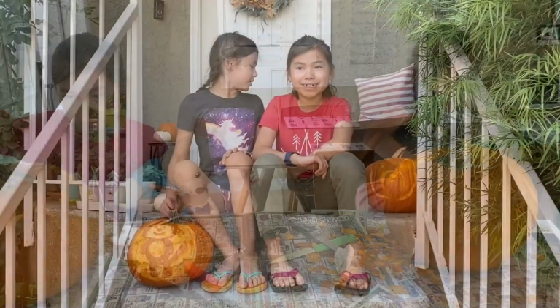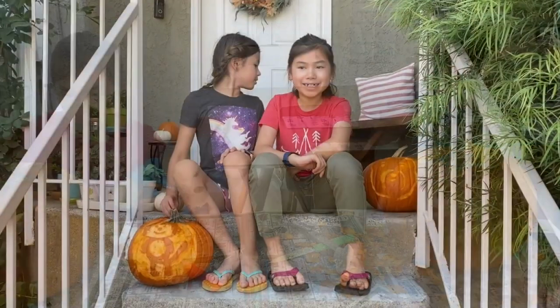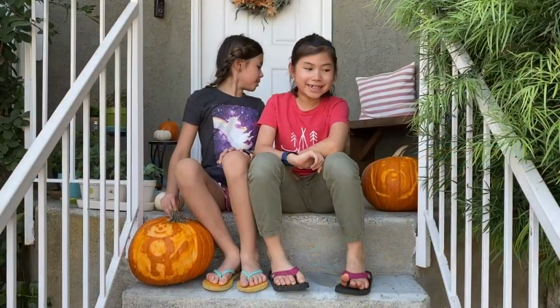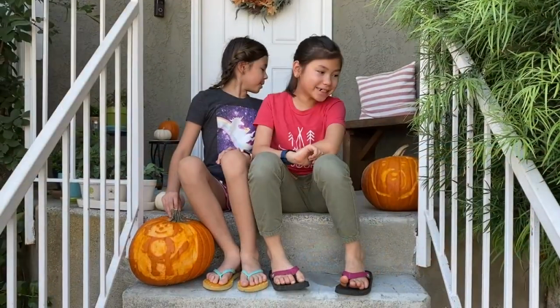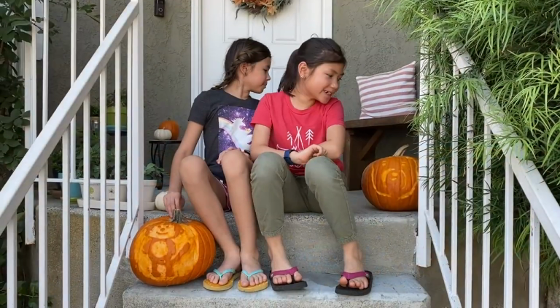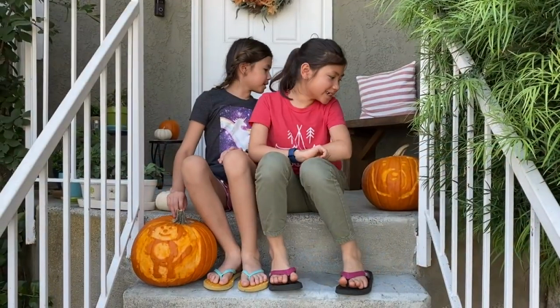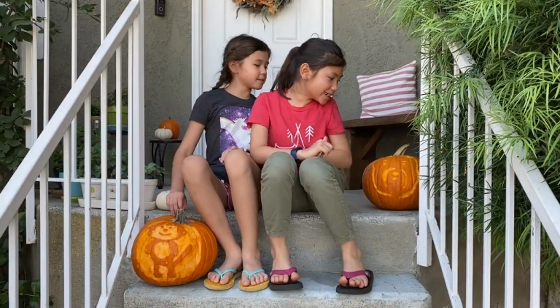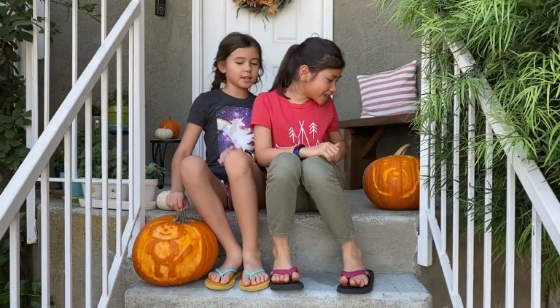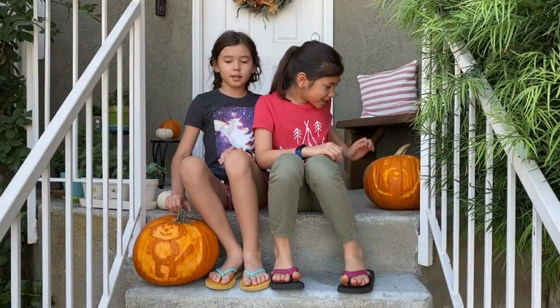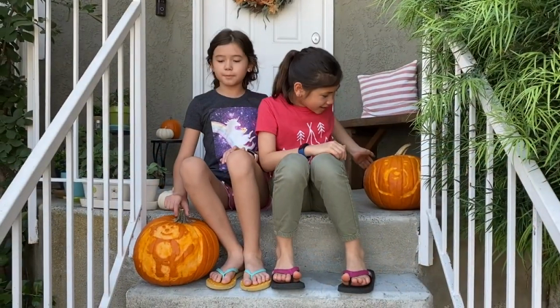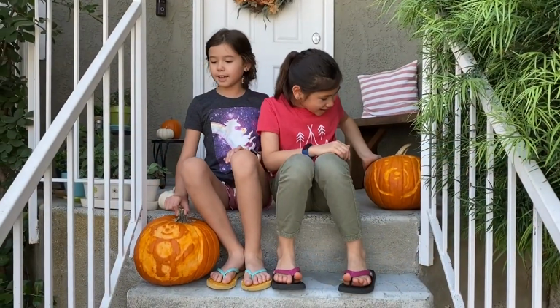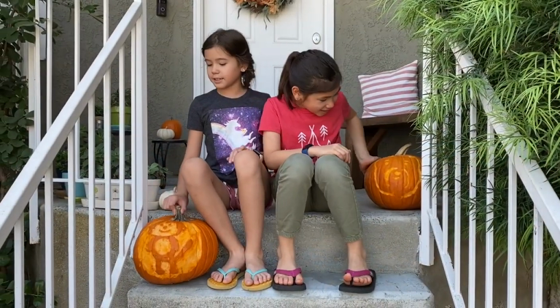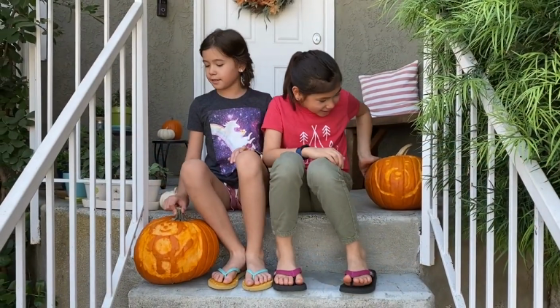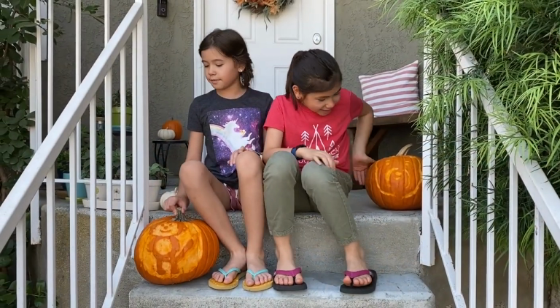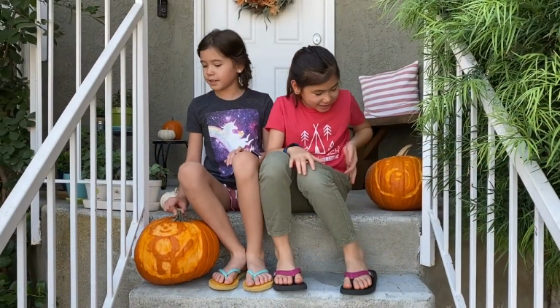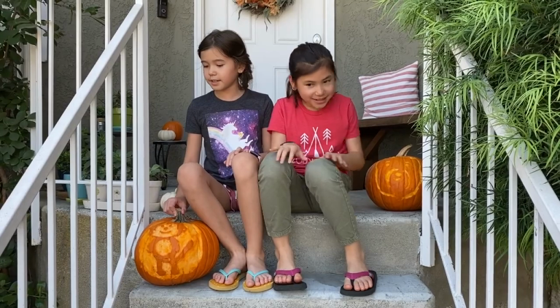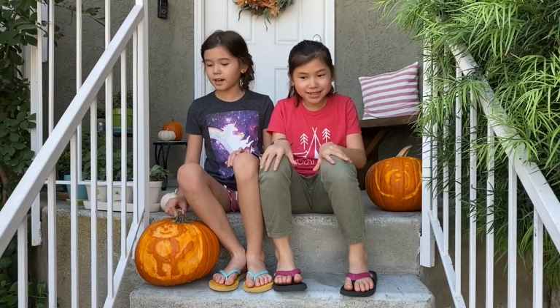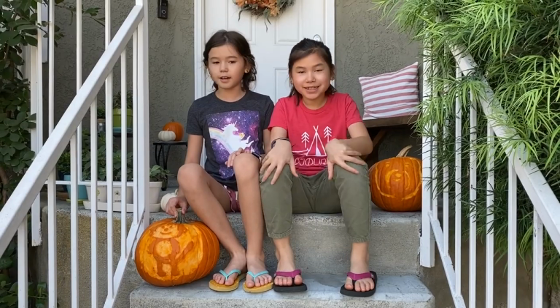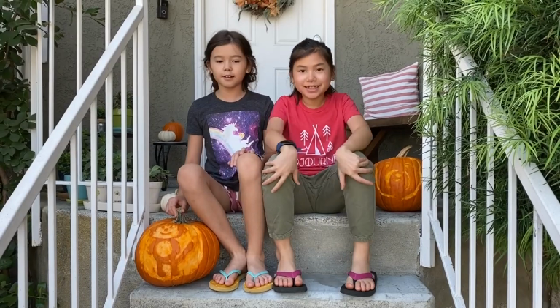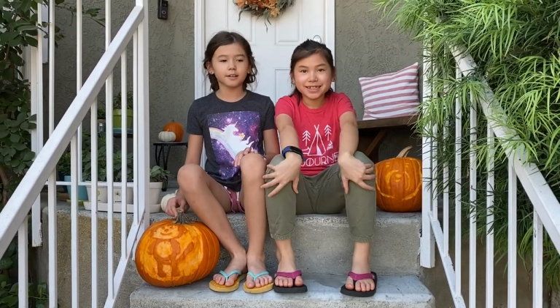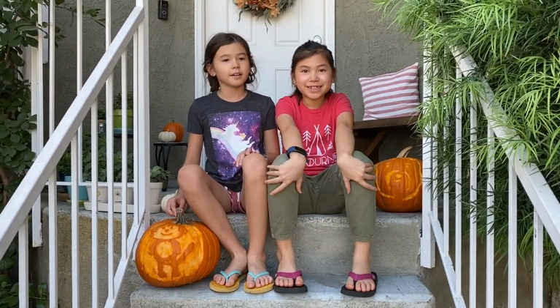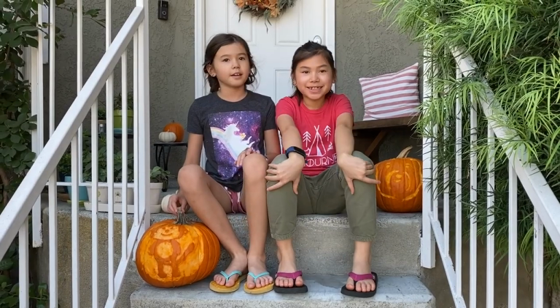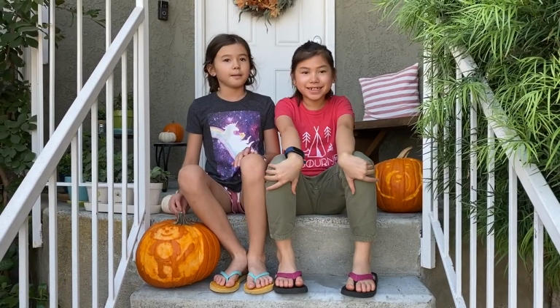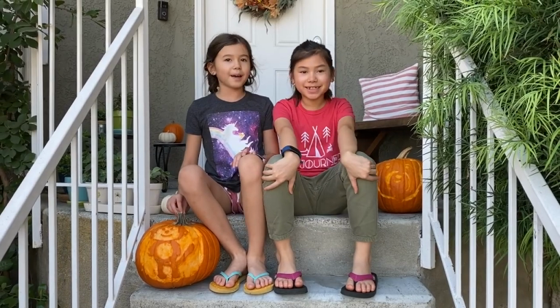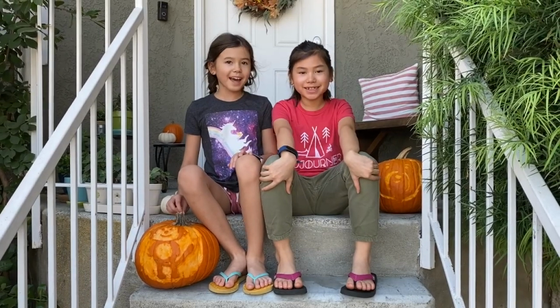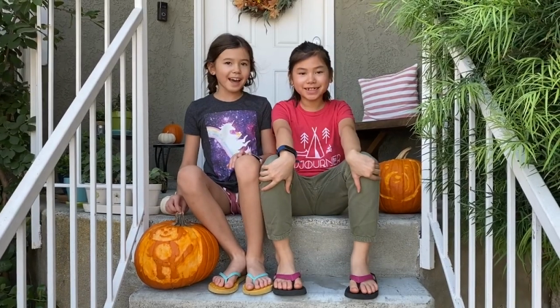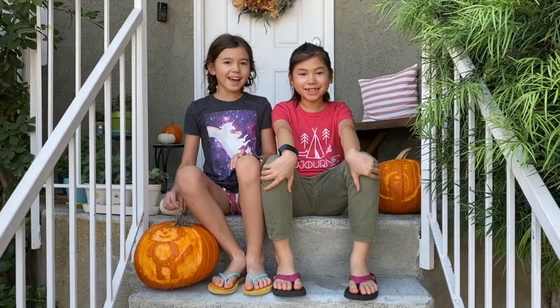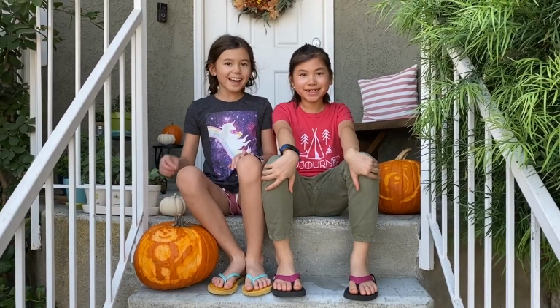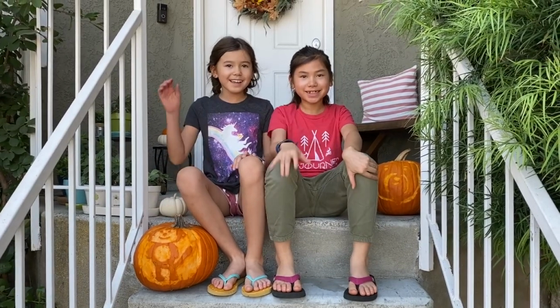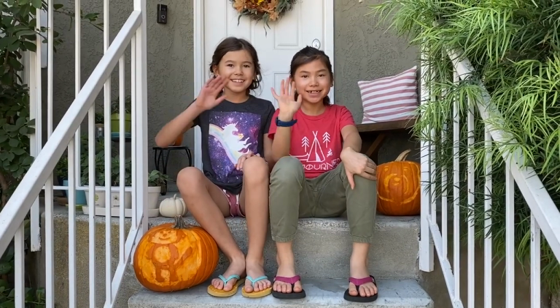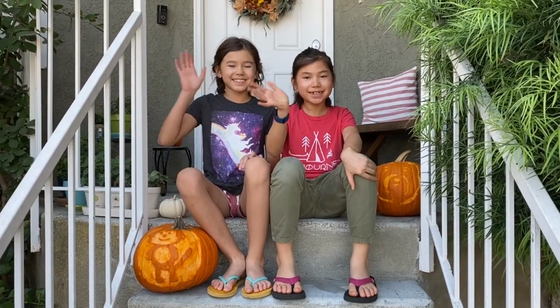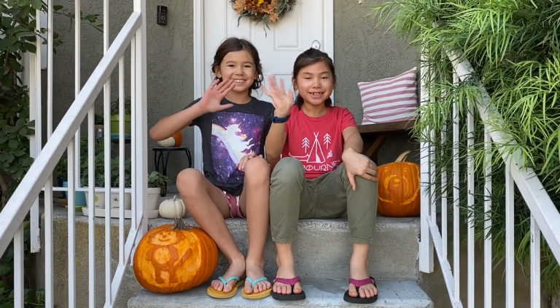There's our pumpkins. I hope you liked our video. Bye bye!